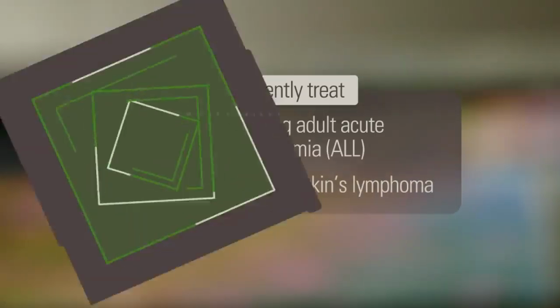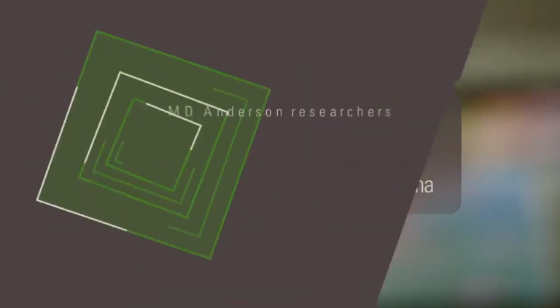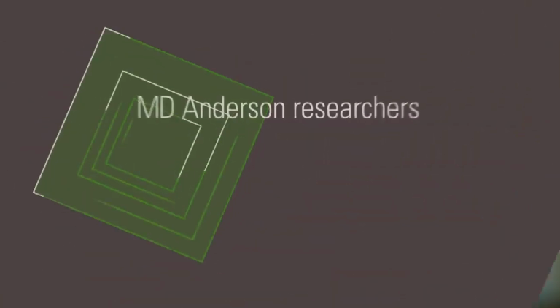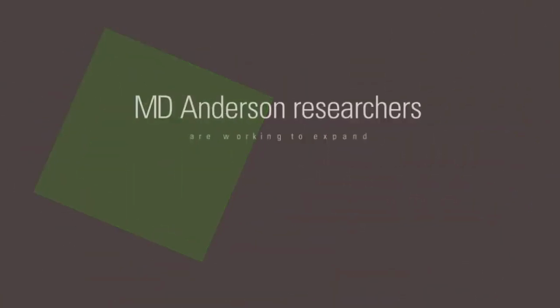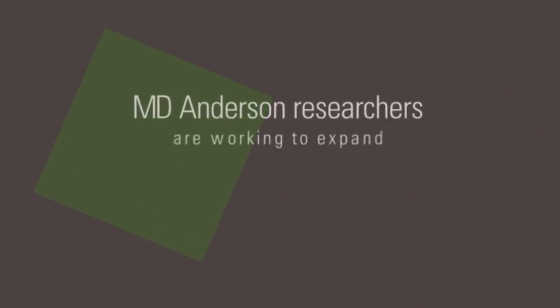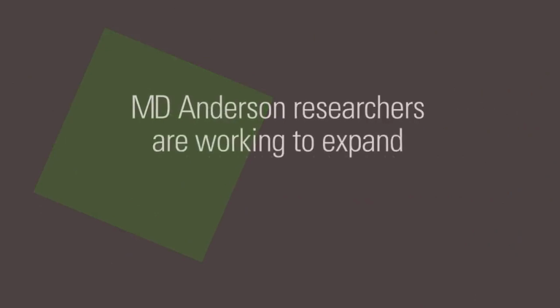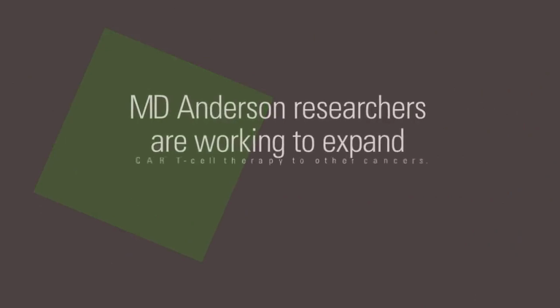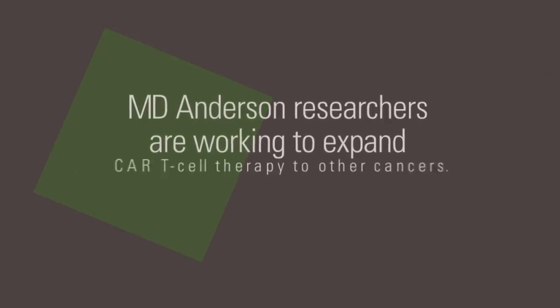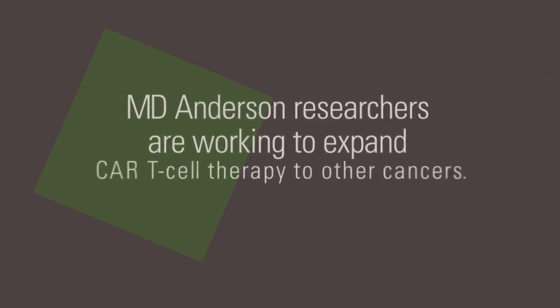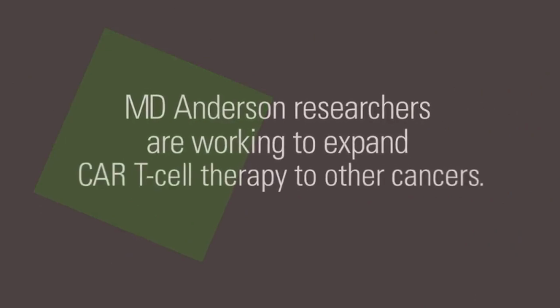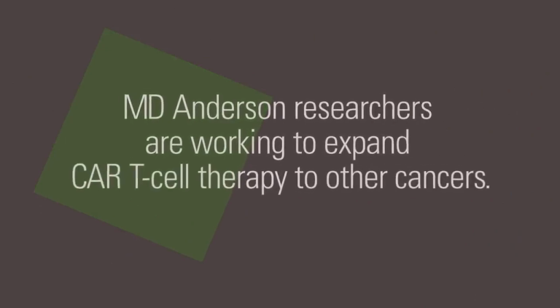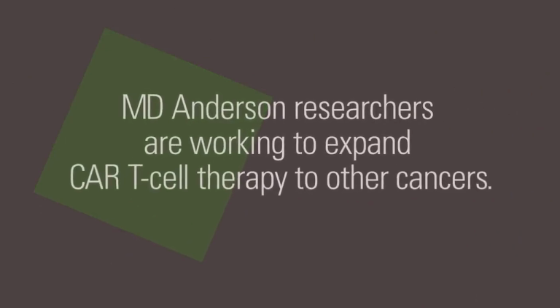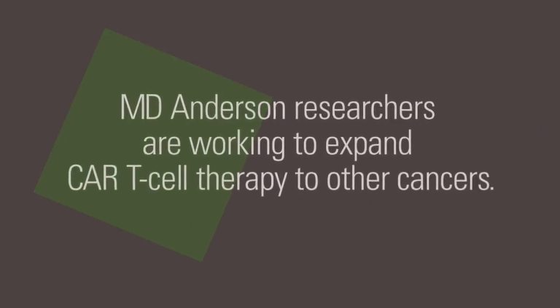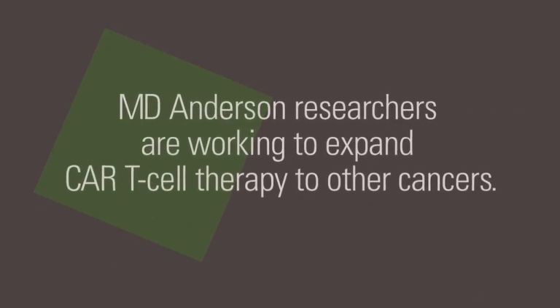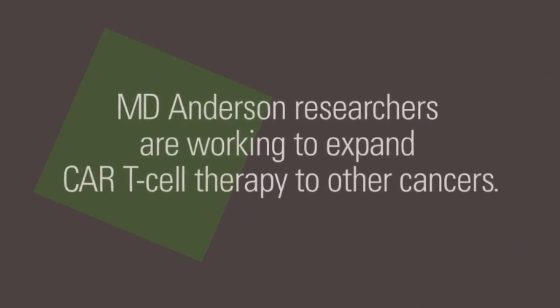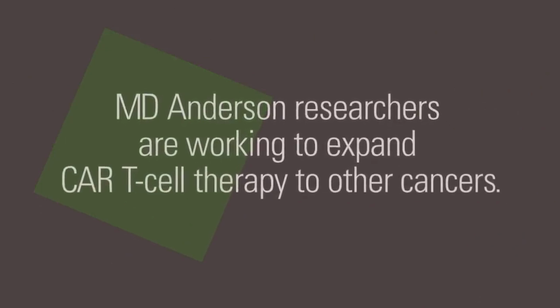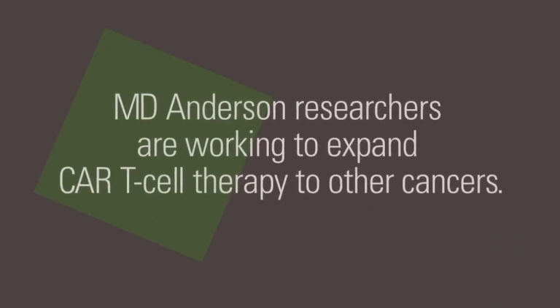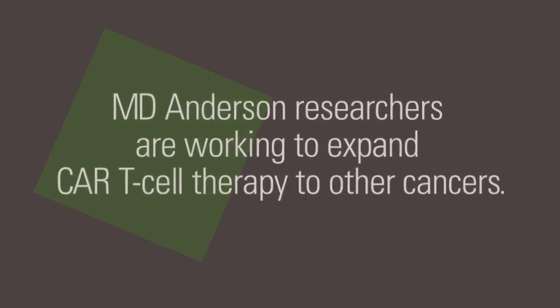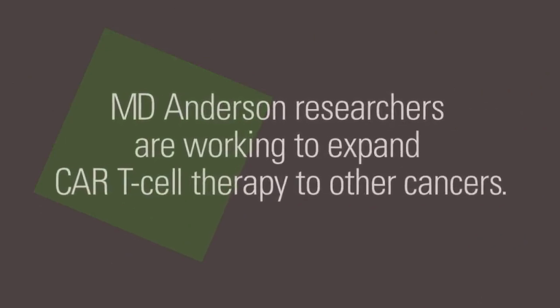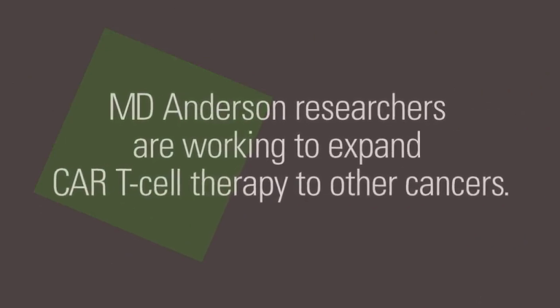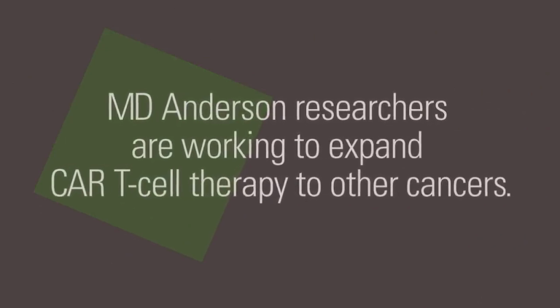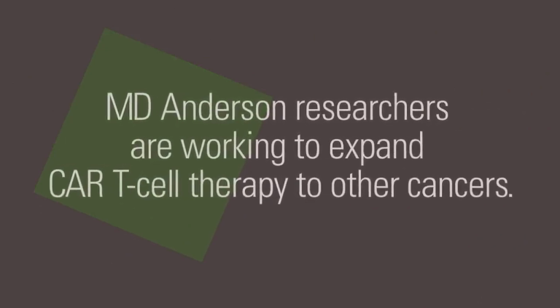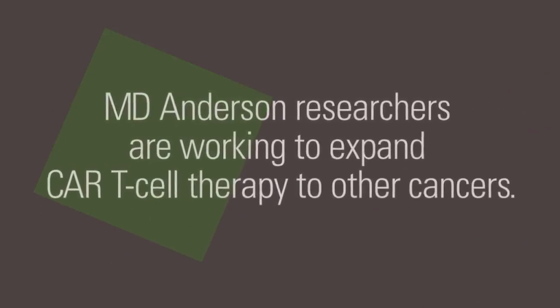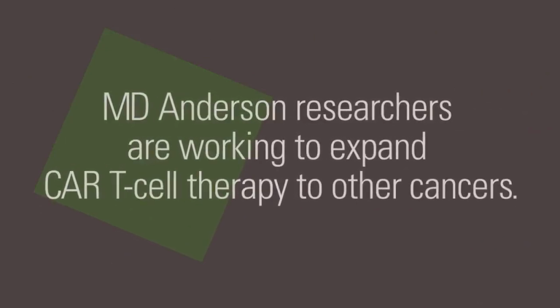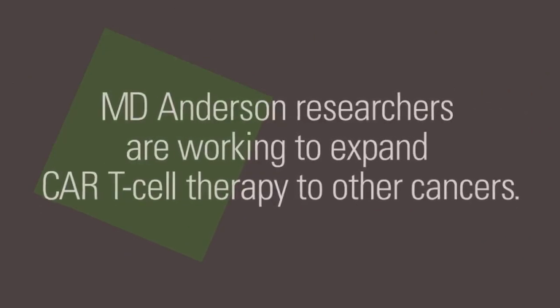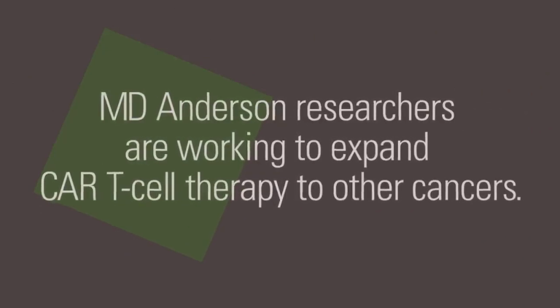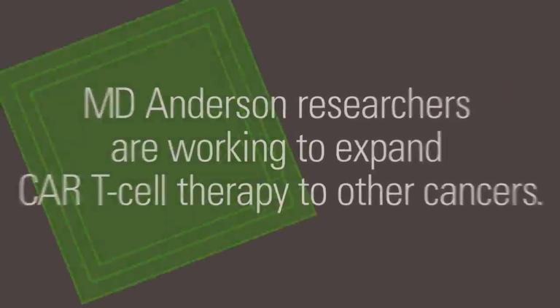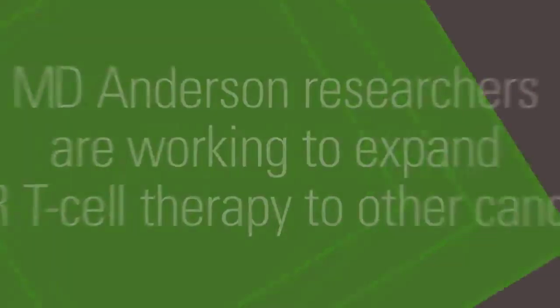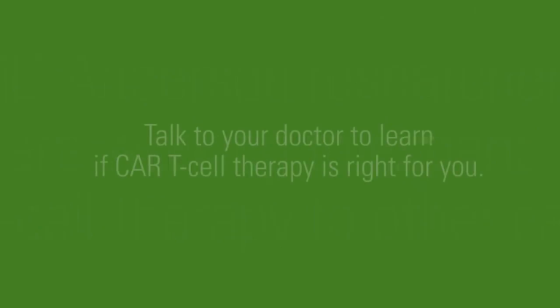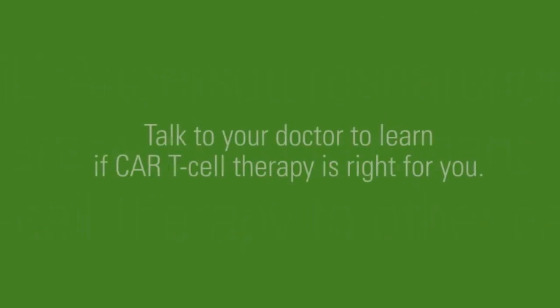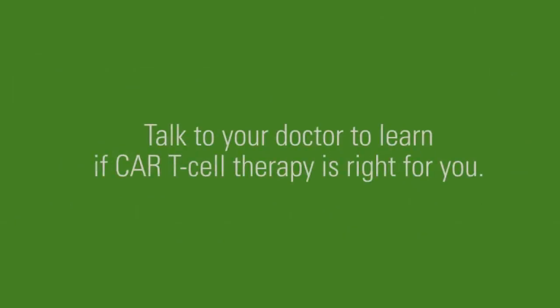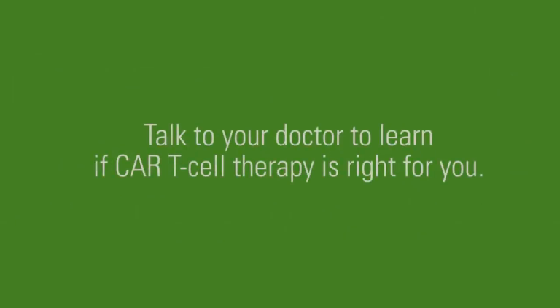MD Anderson researchers are working to expand the application of CAR T cells to other cancers, including solid tumors.